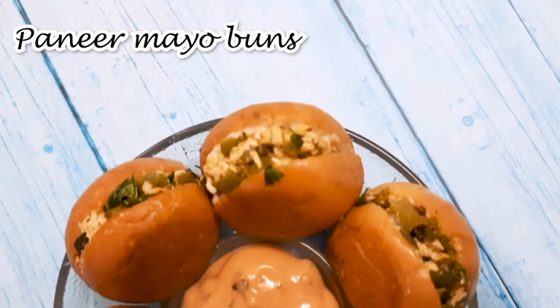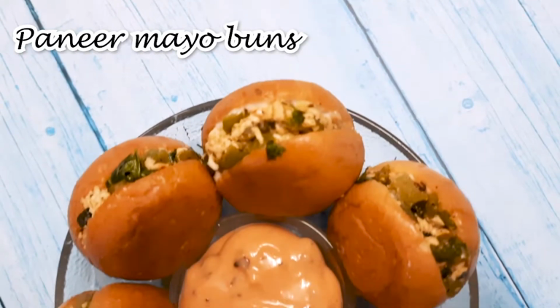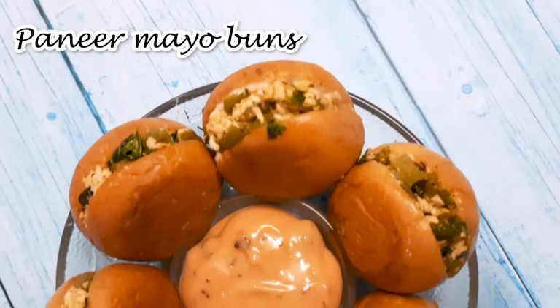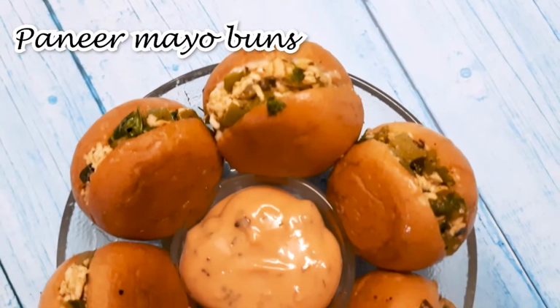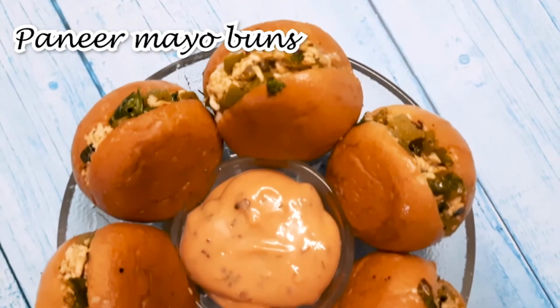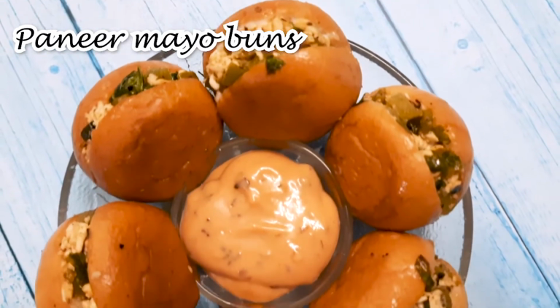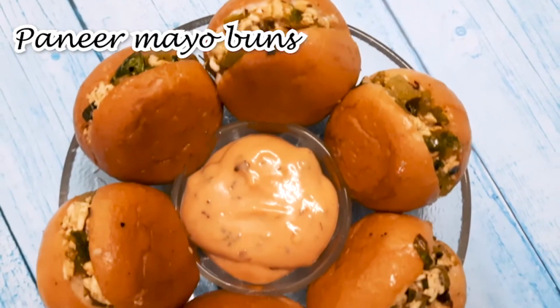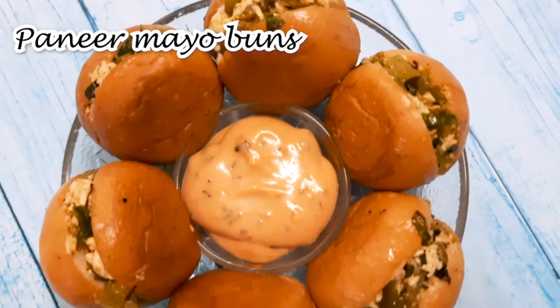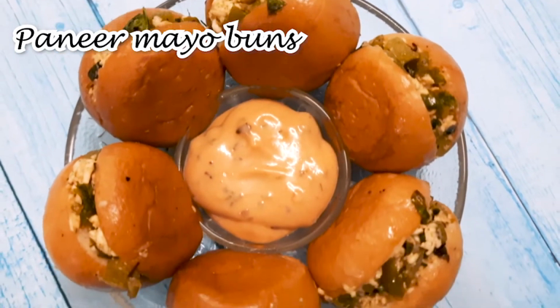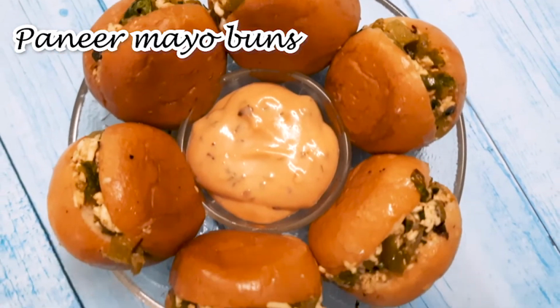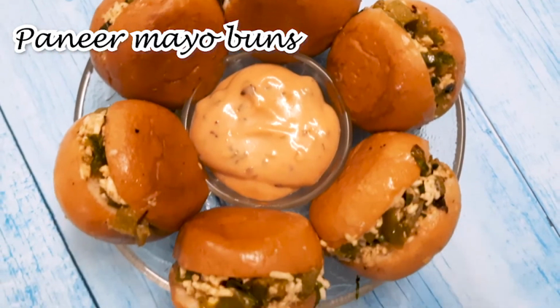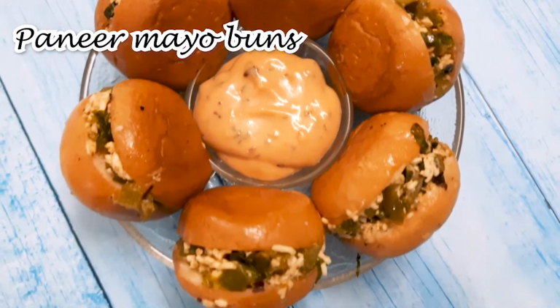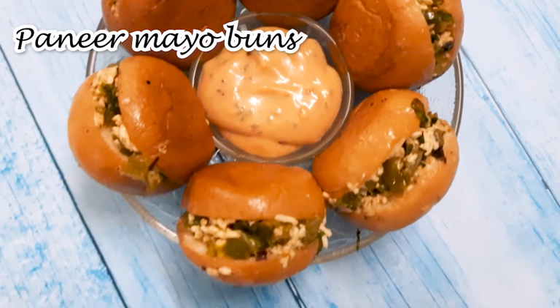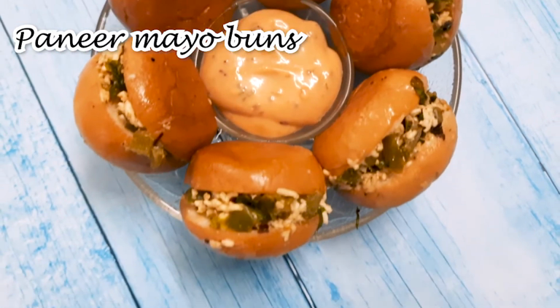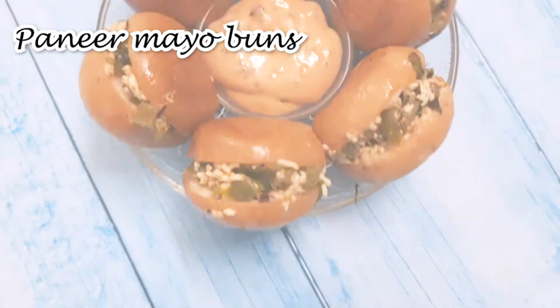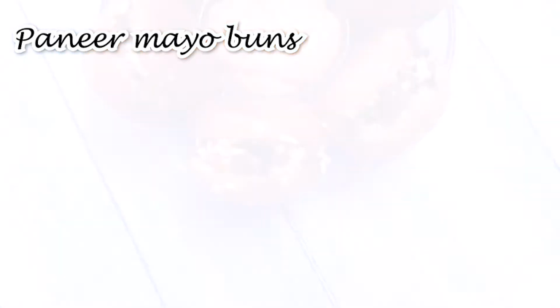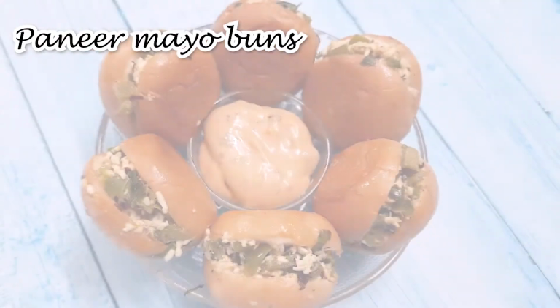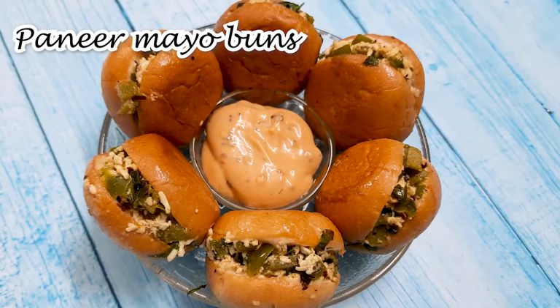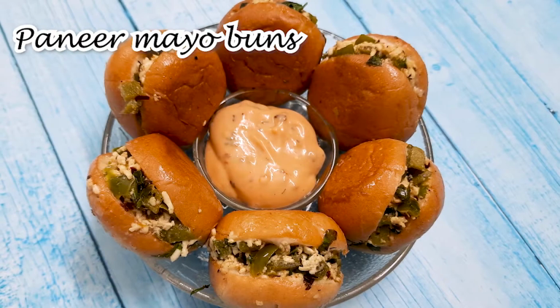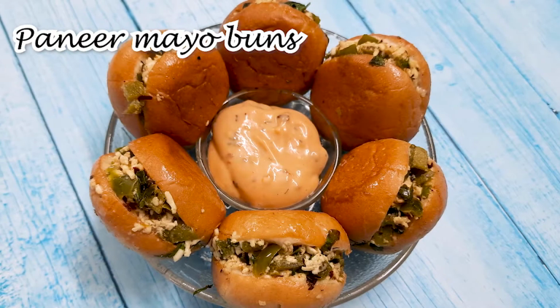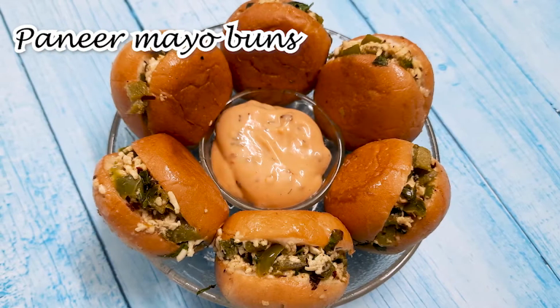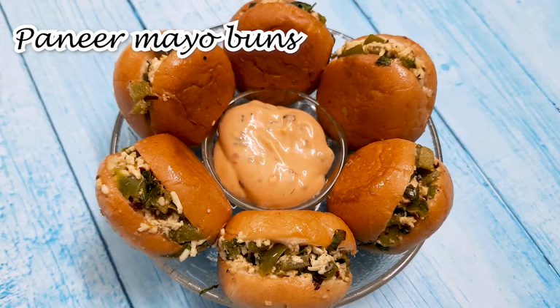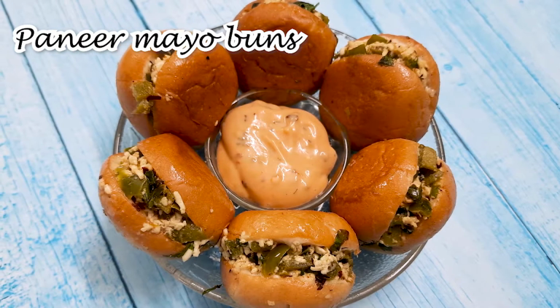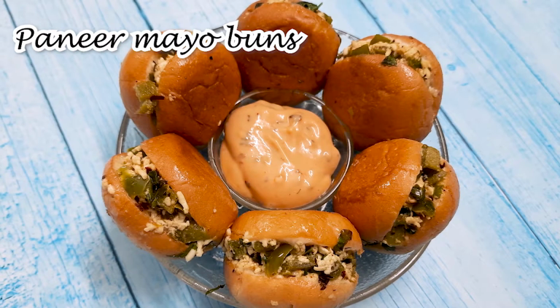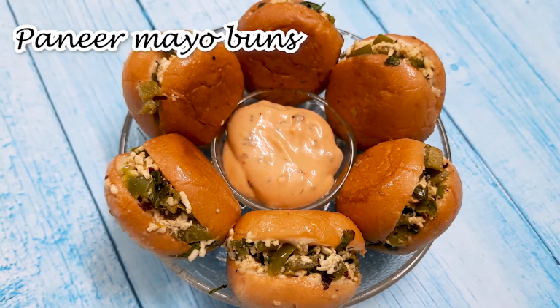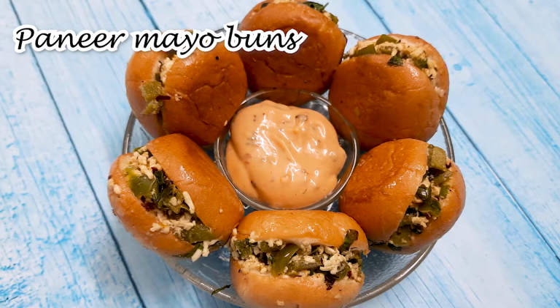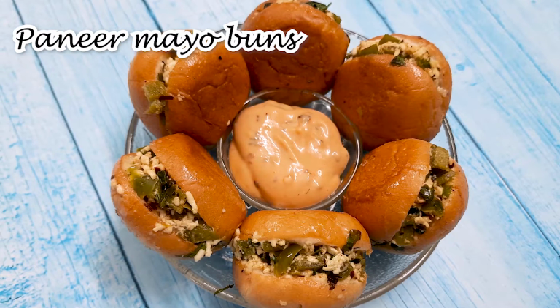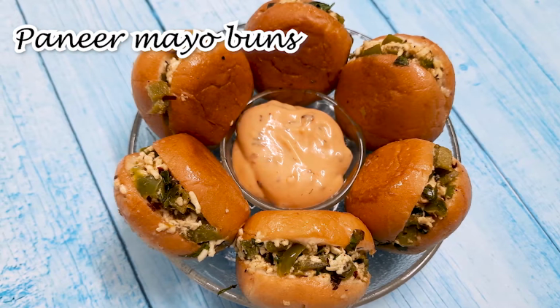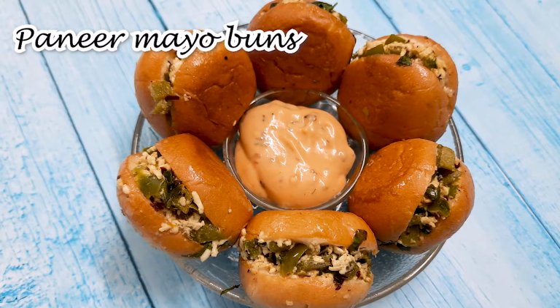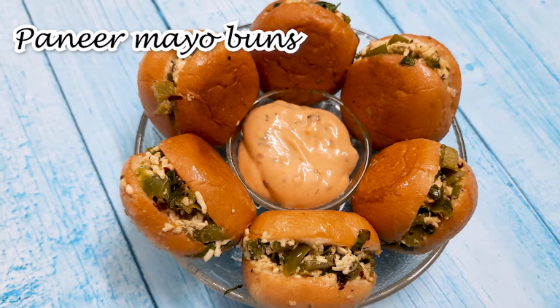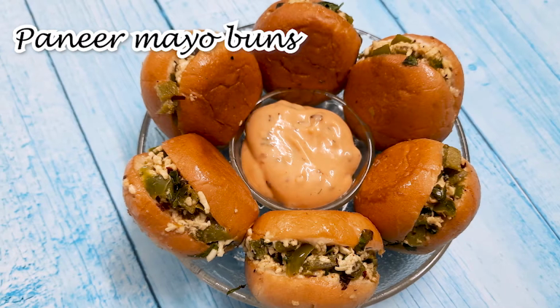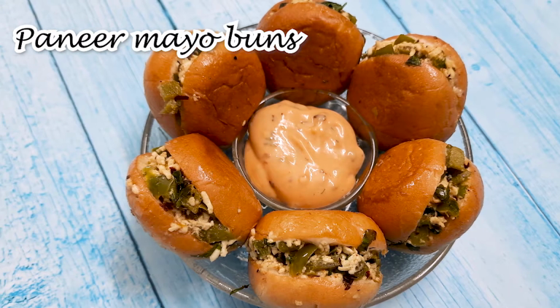Hi, welcome back to the channel. Today we are going to make very tasty and very fast-paced paneer buns. Let's start the recipe.